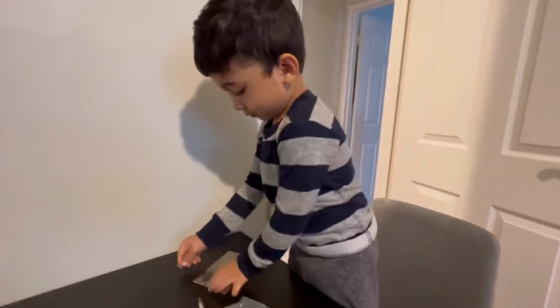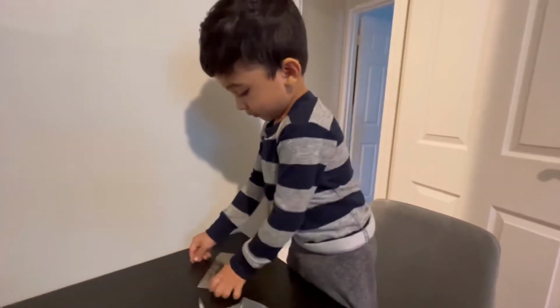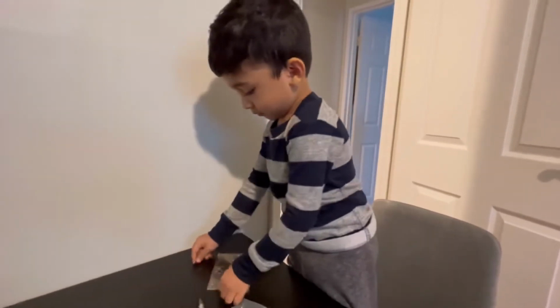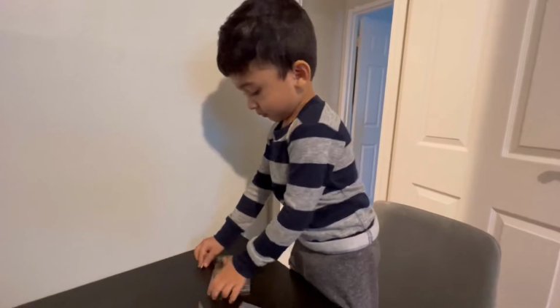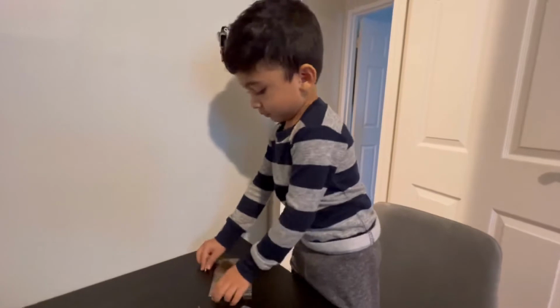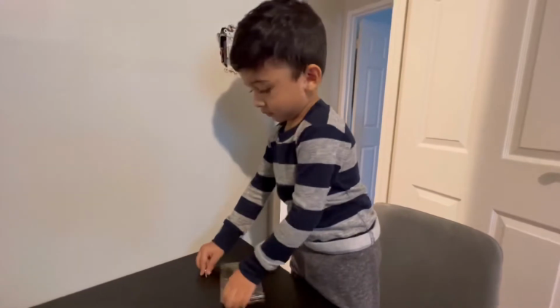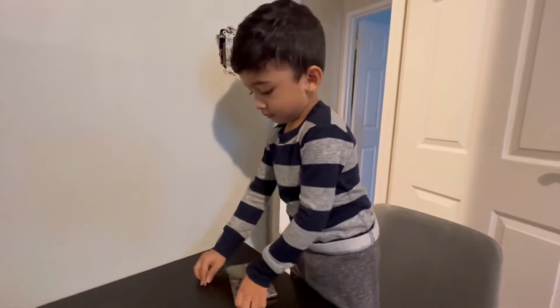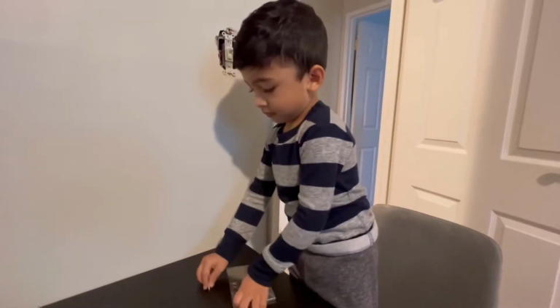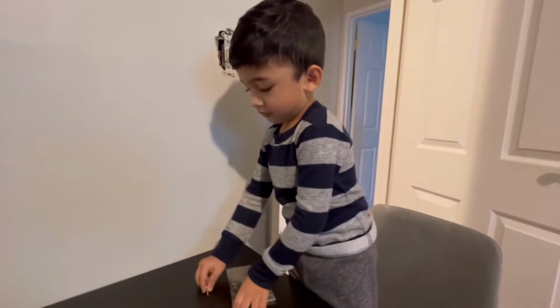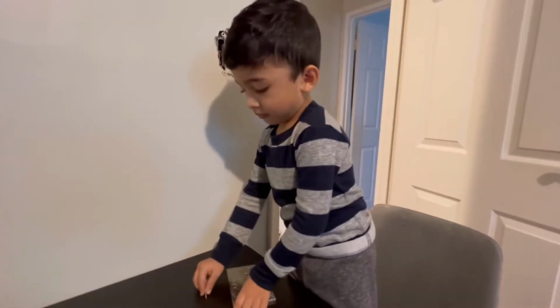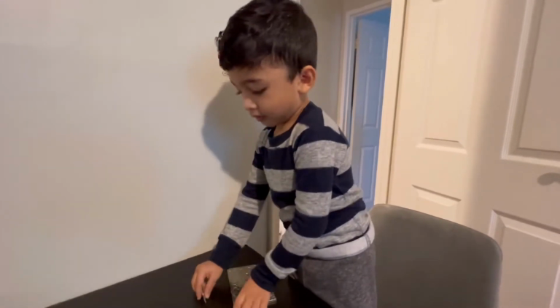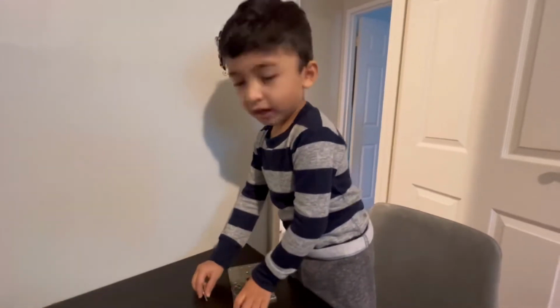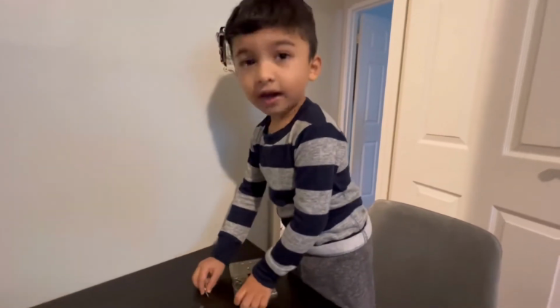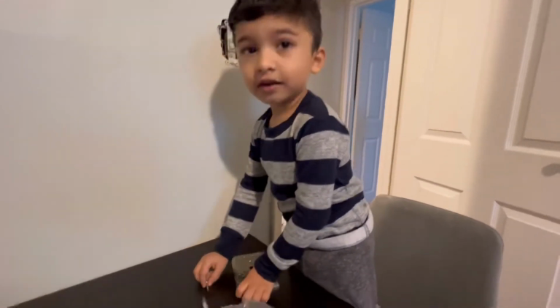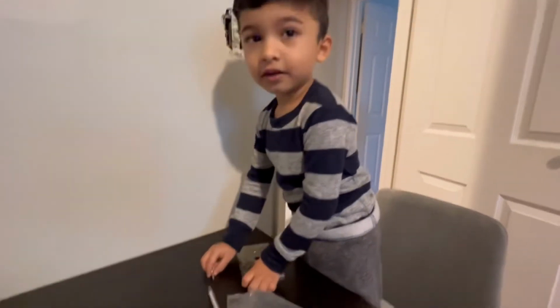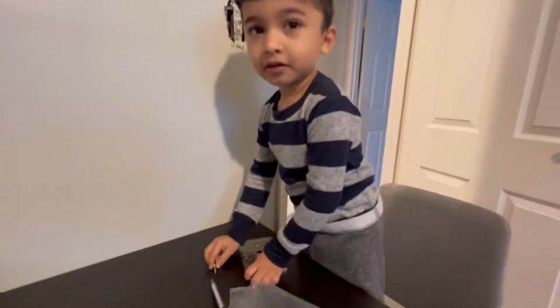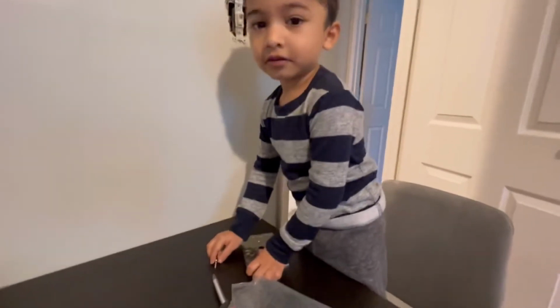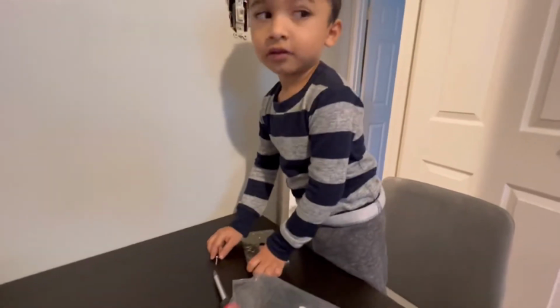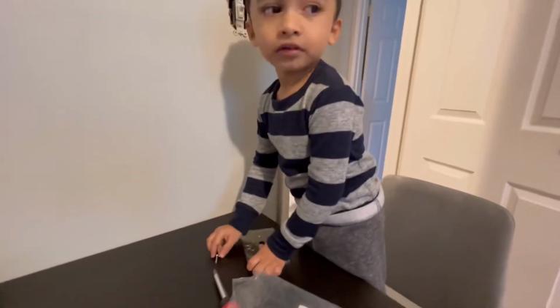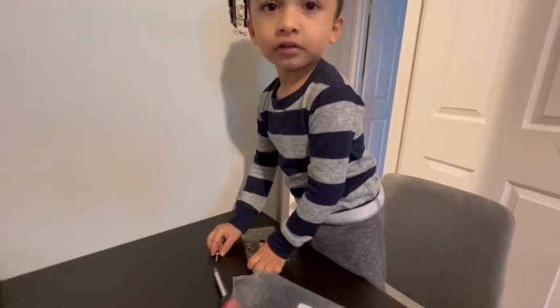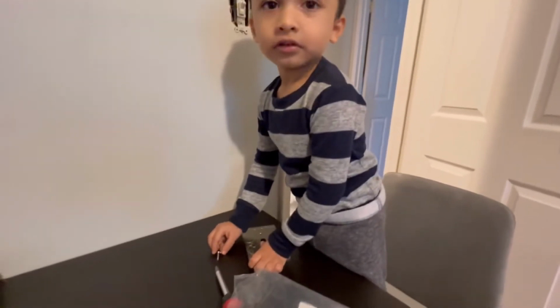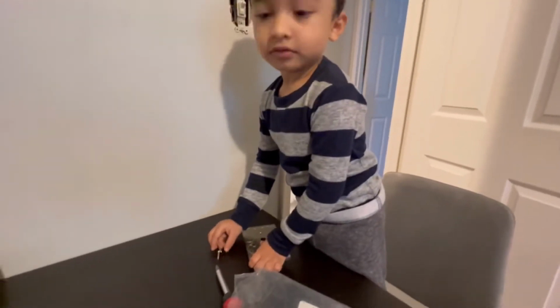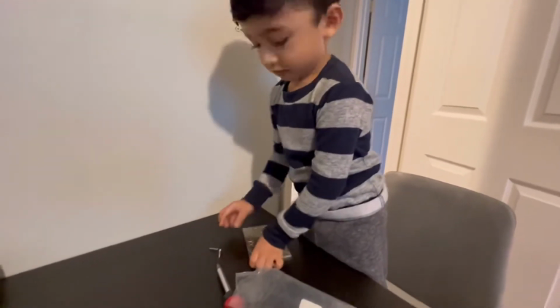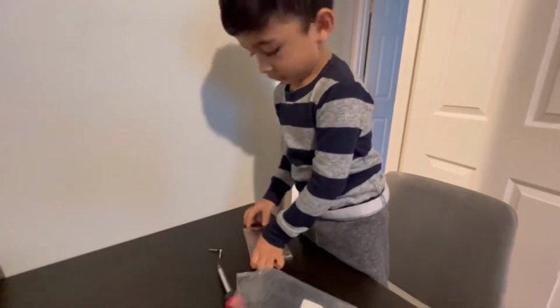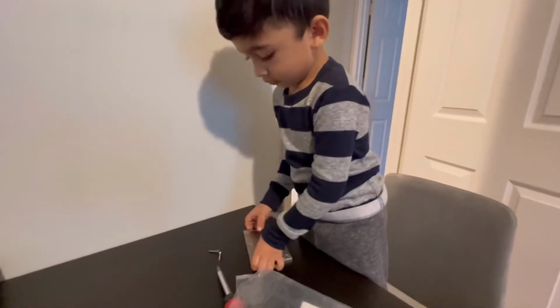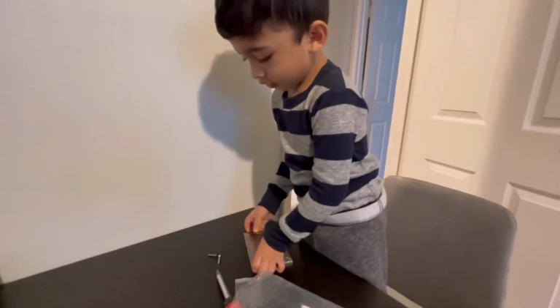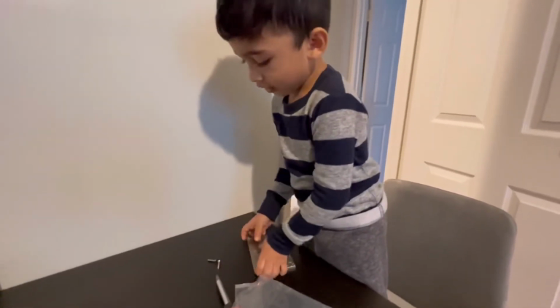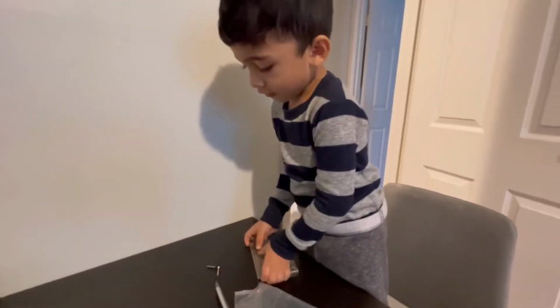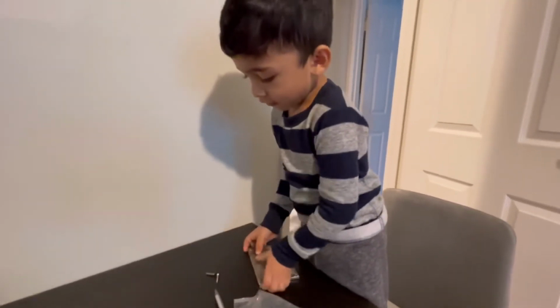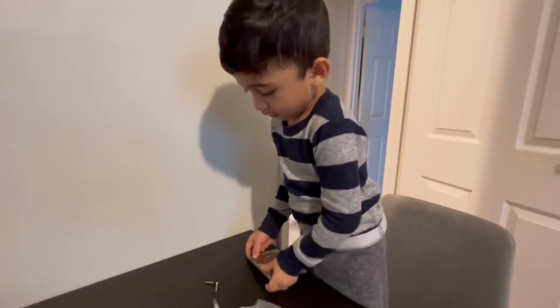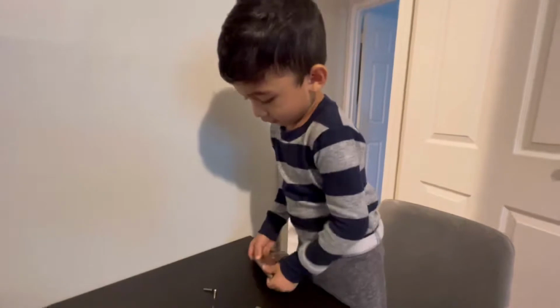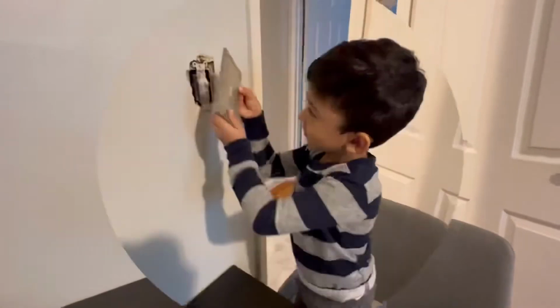I think you should put on the cover first, and then the screws, okay? Okay.